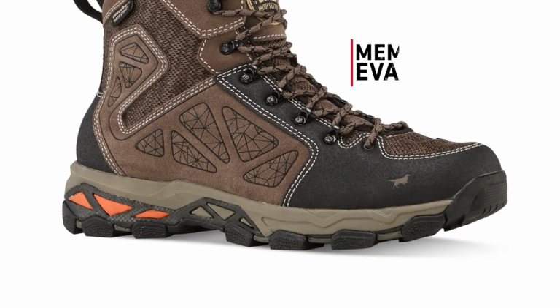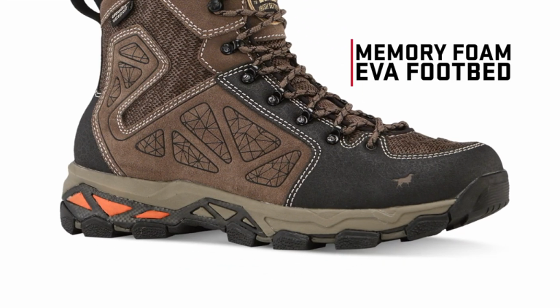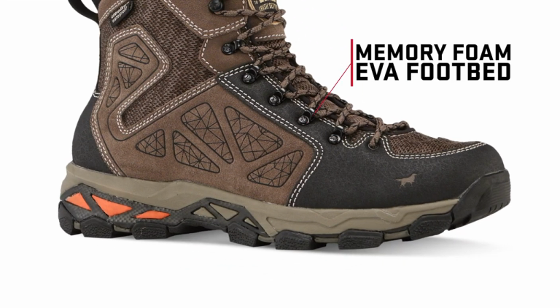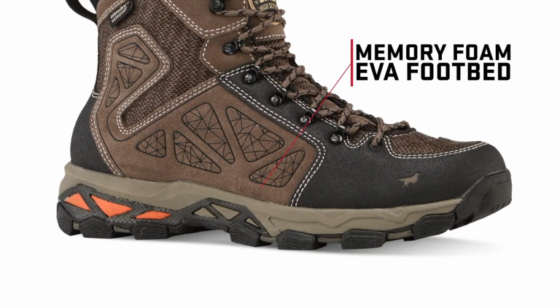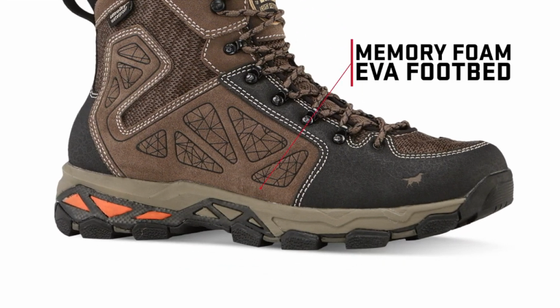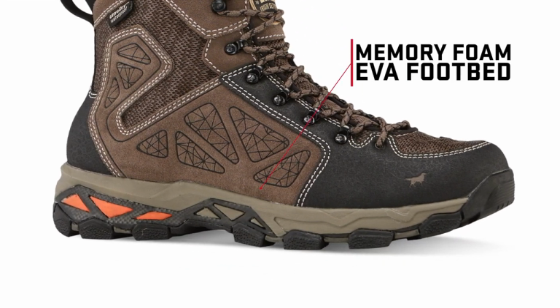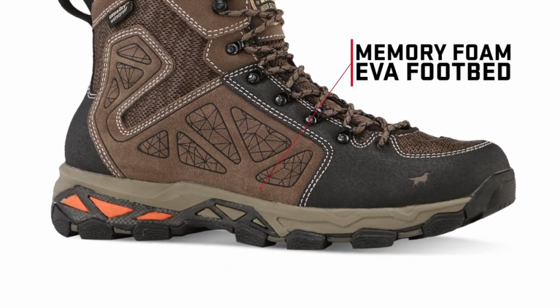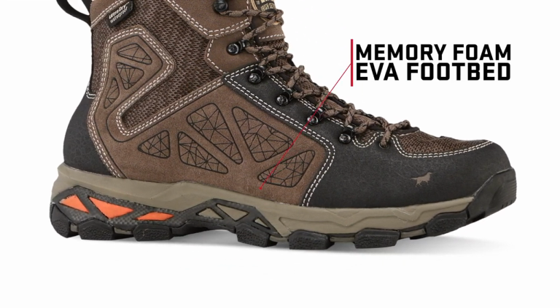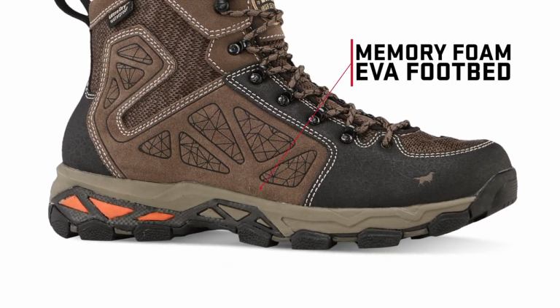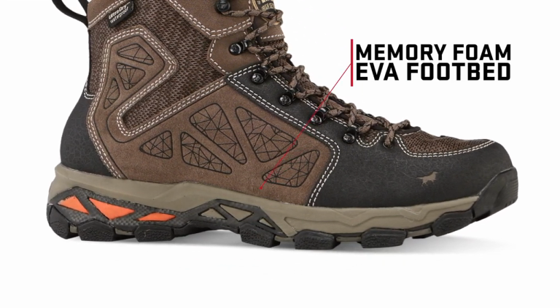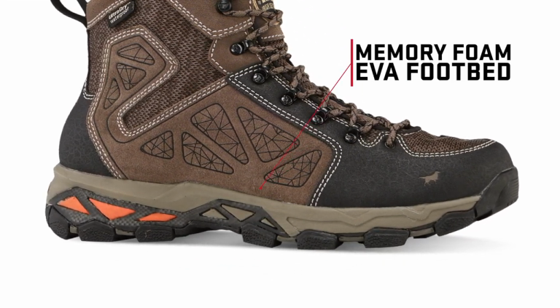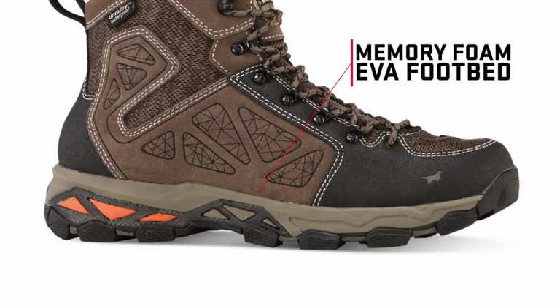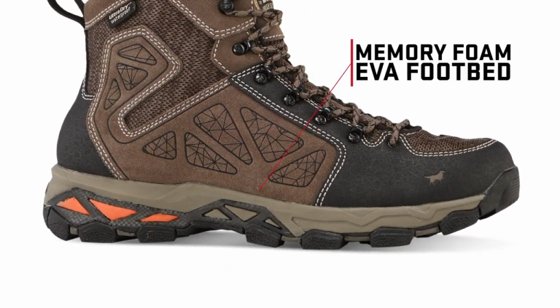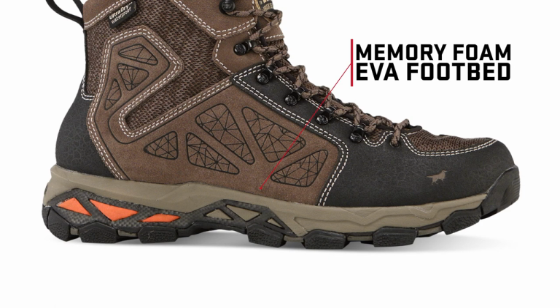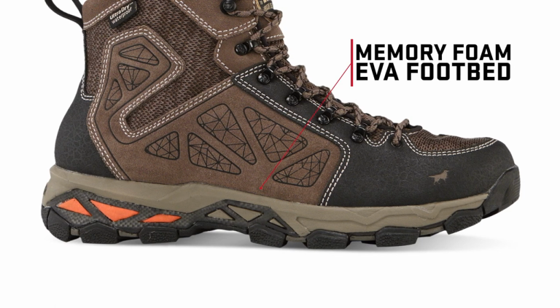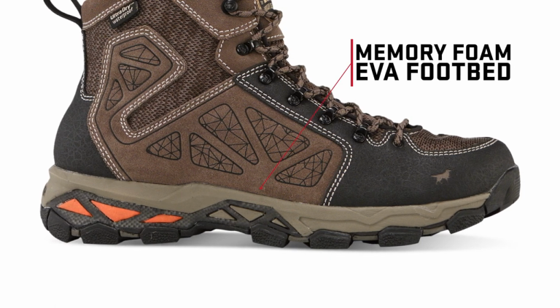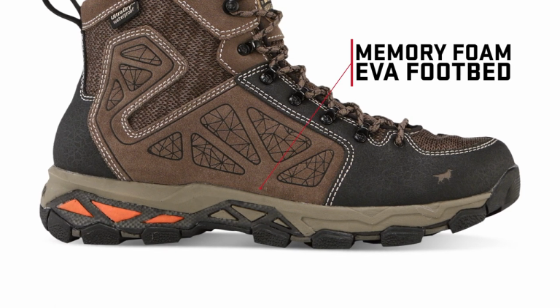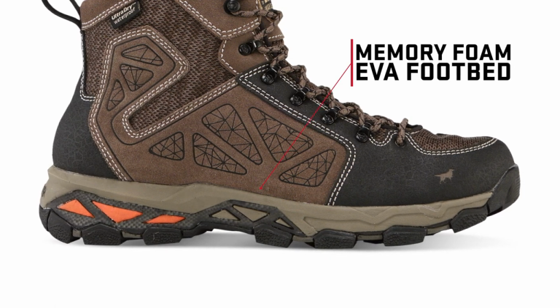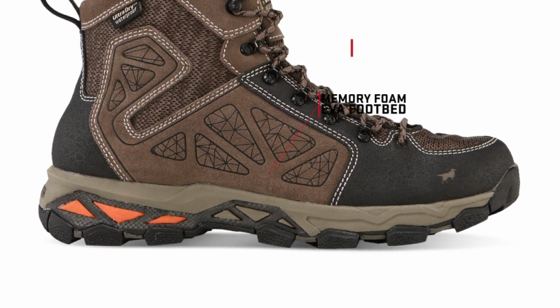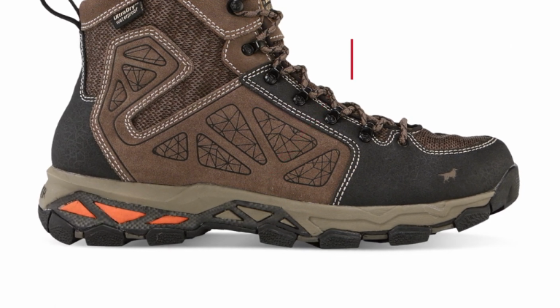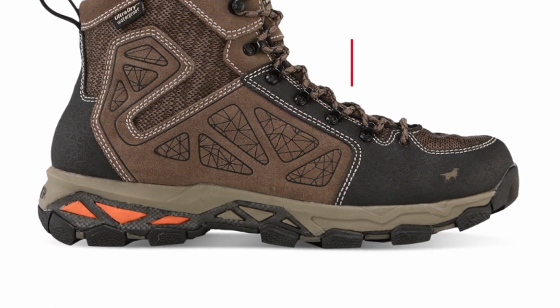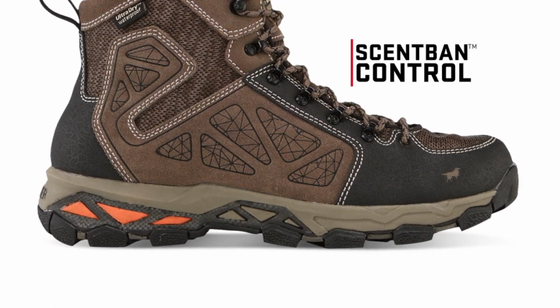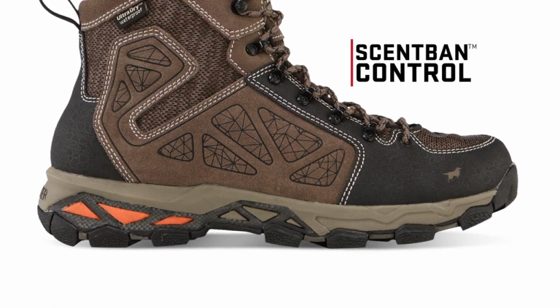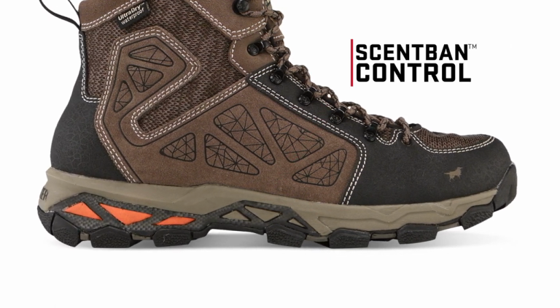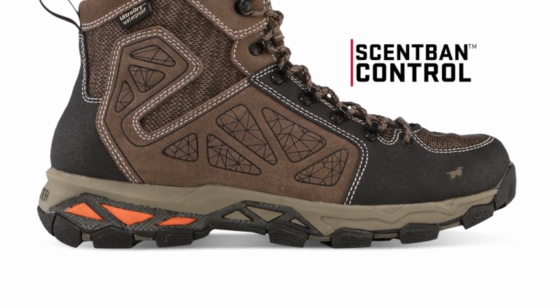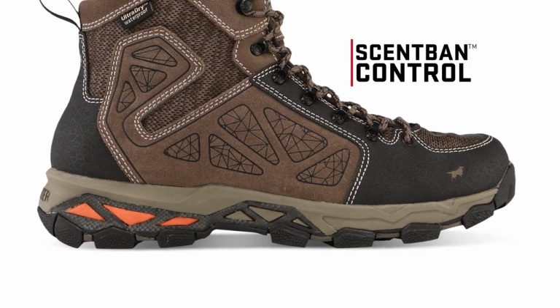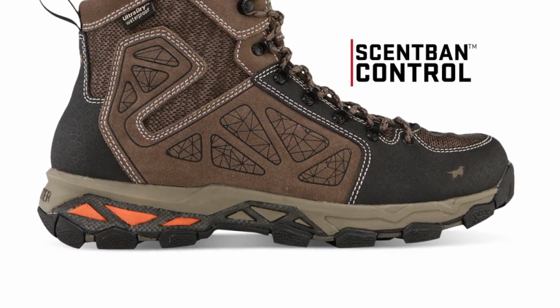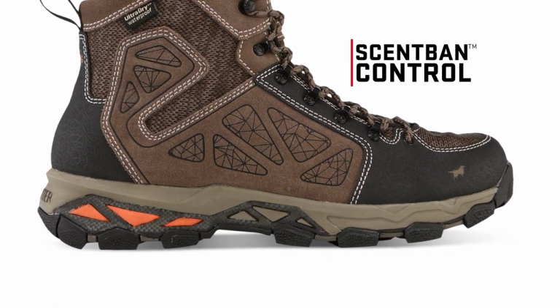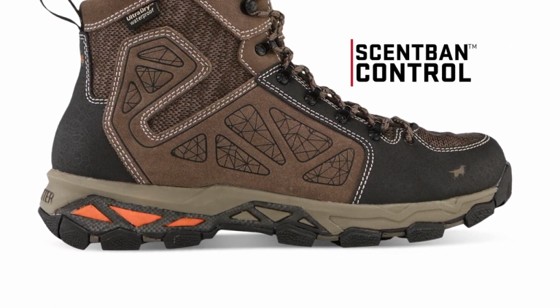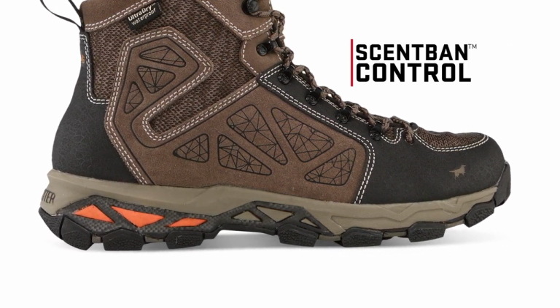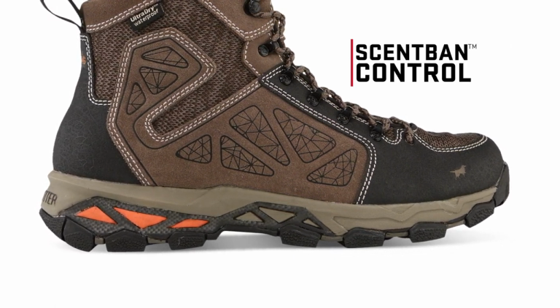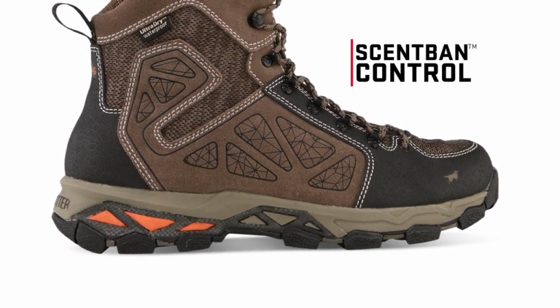Inside, you'll also find a removable memory foam EVA footbed with scent bed and scent control to eliminate odors.